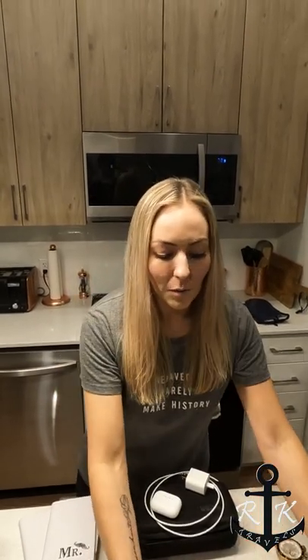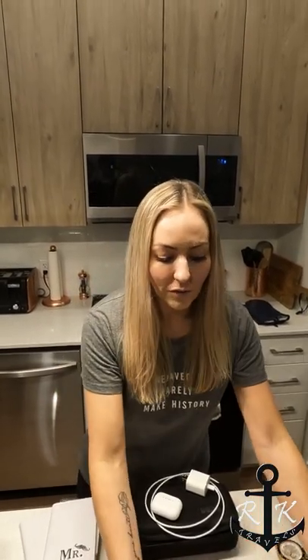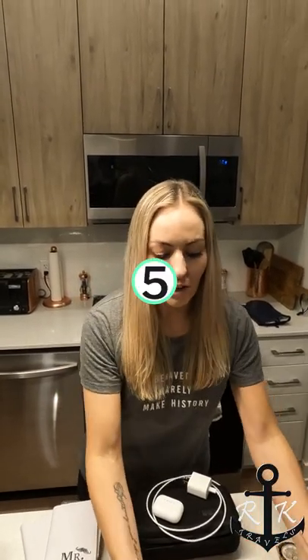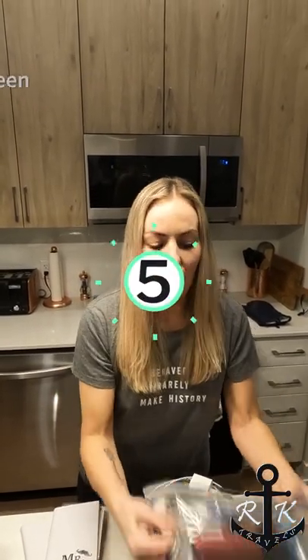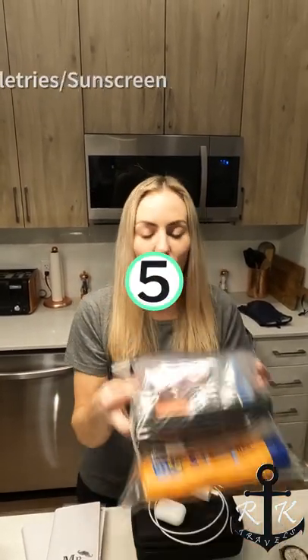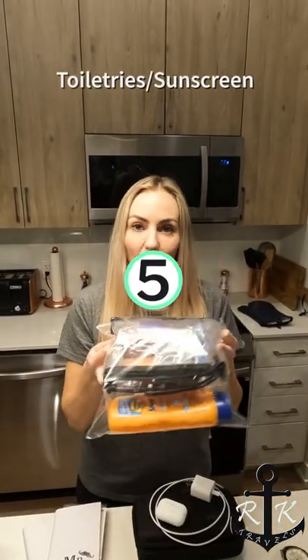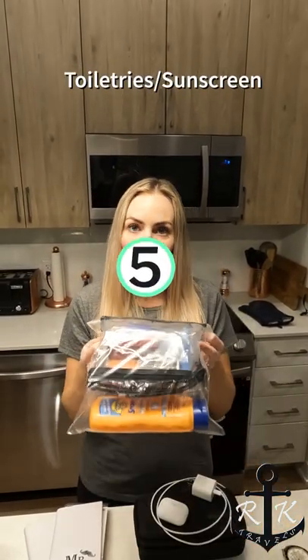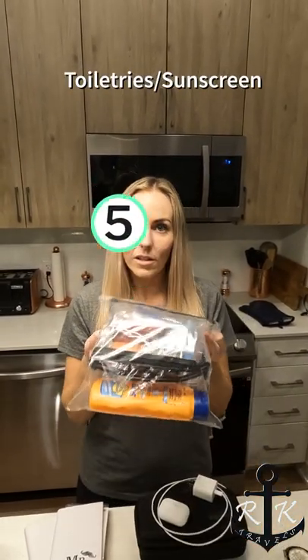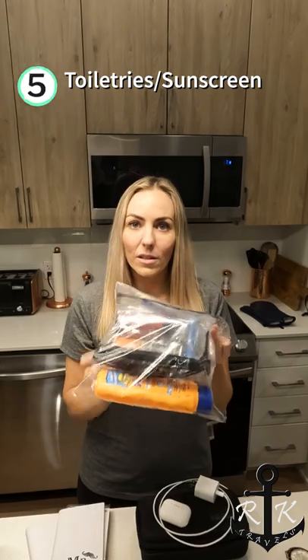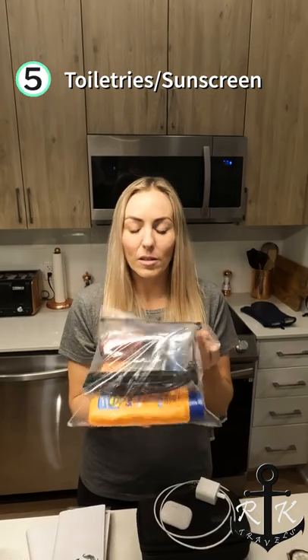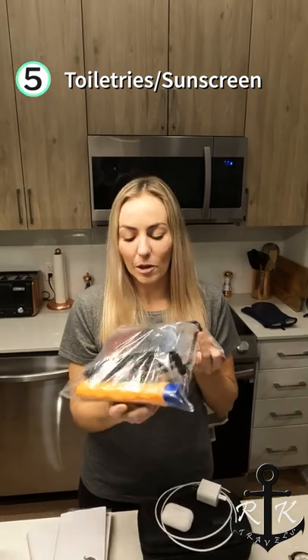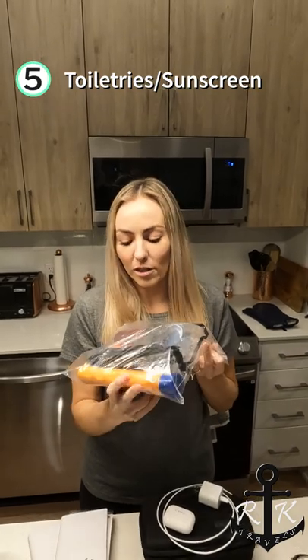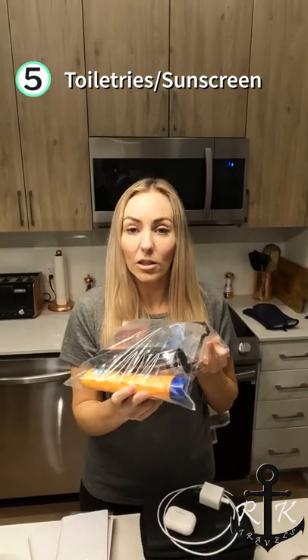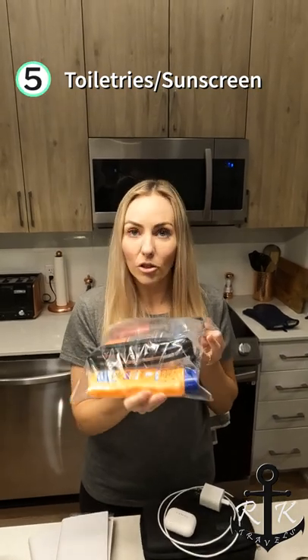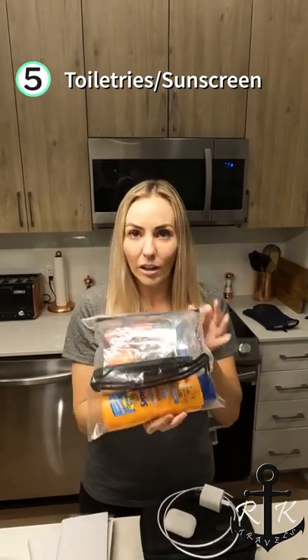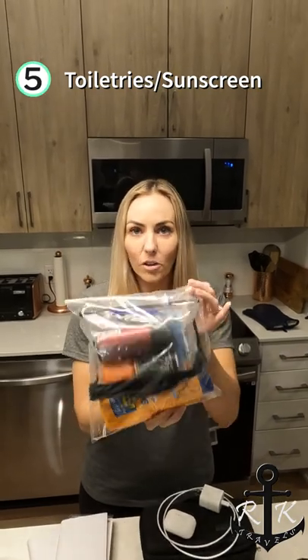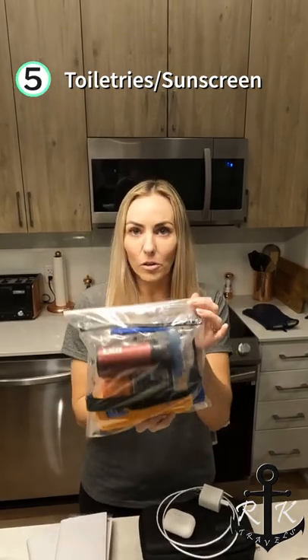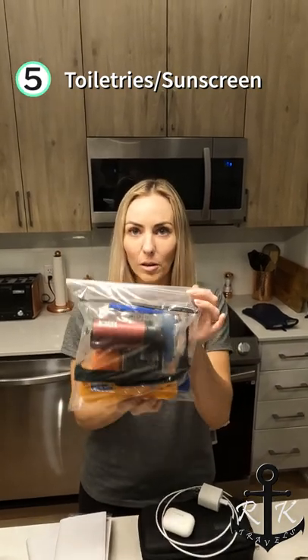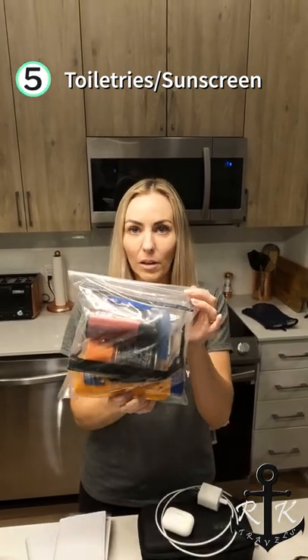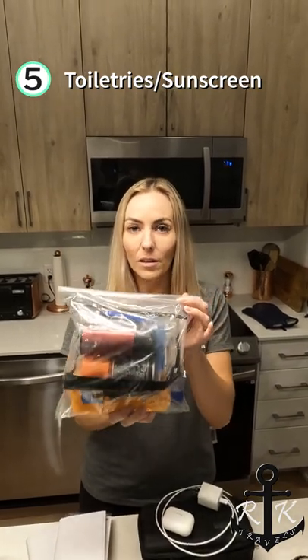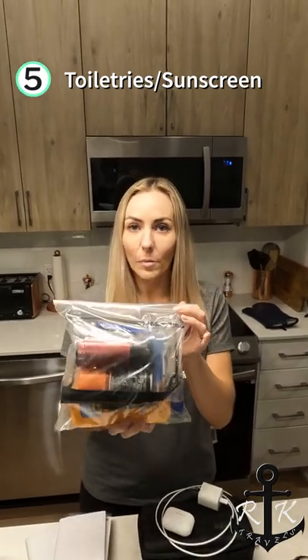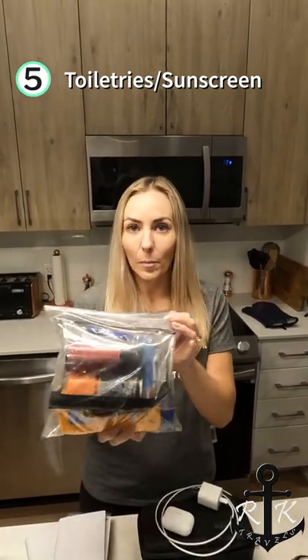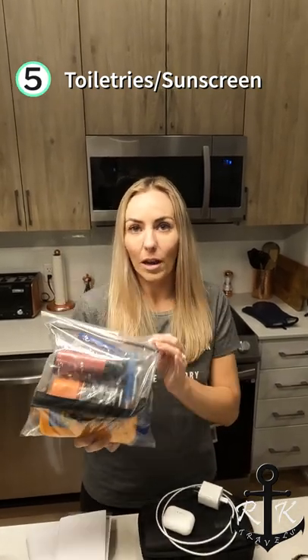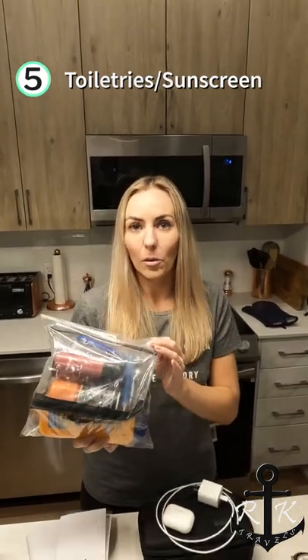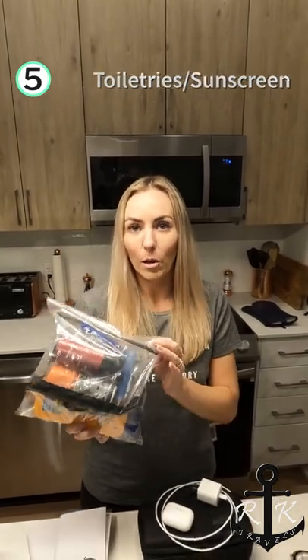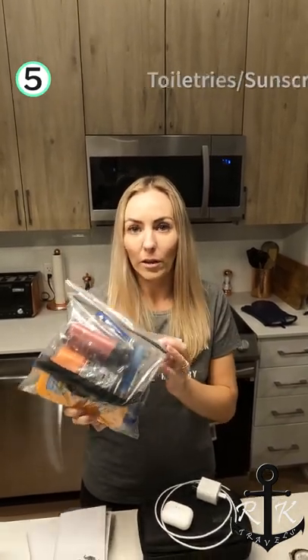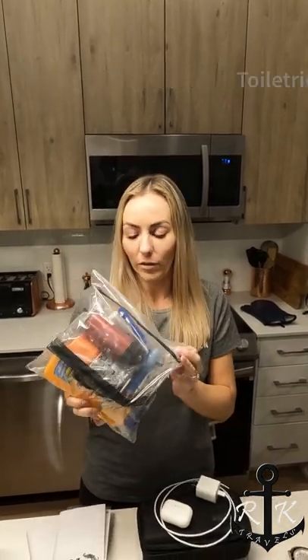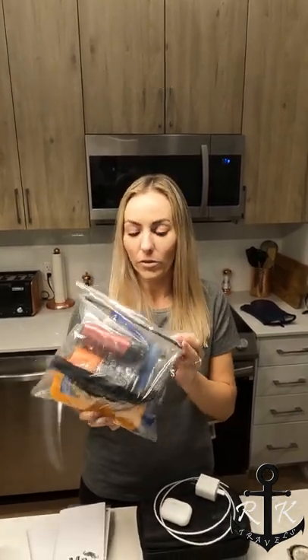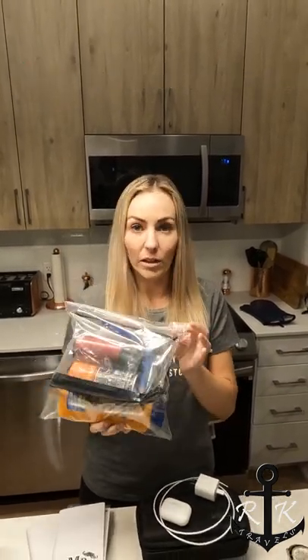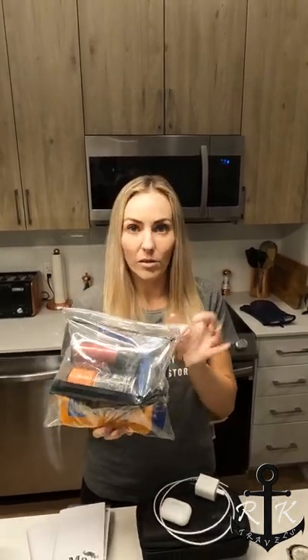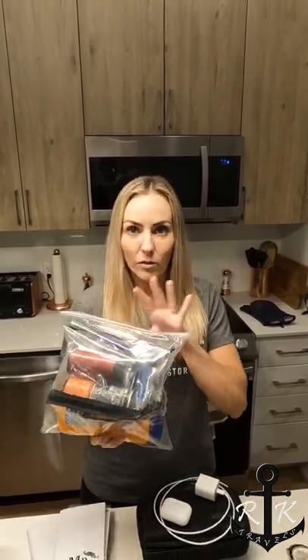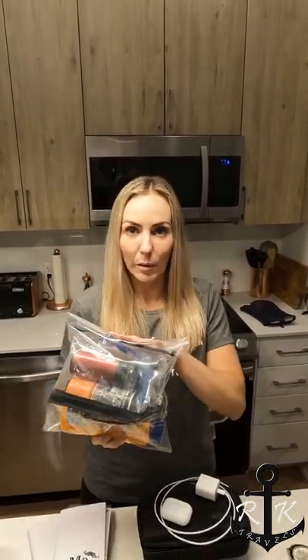Number five: toiletries, especially sunscreen. Also, keeping them in a ziplock bag will help if there's any sort of spill.